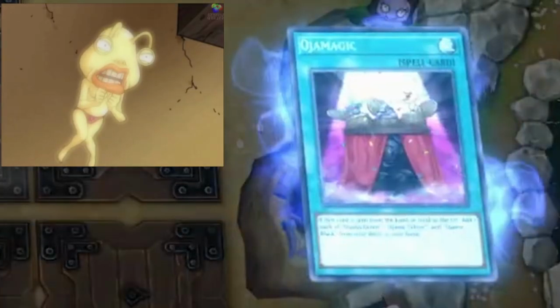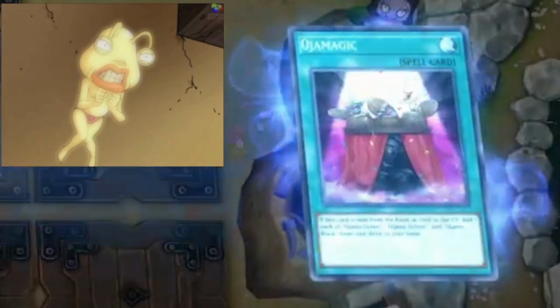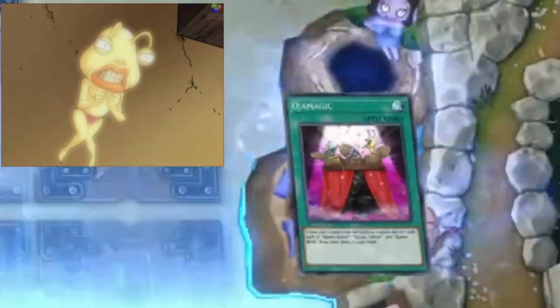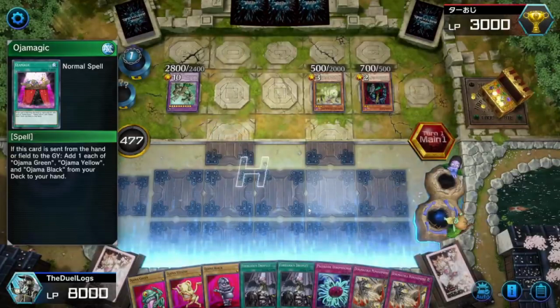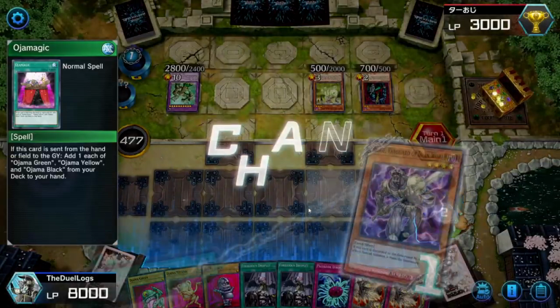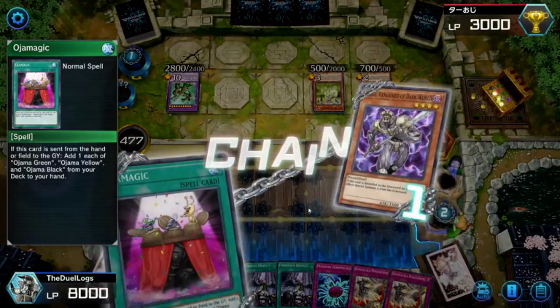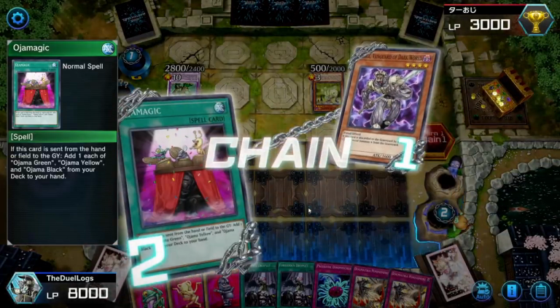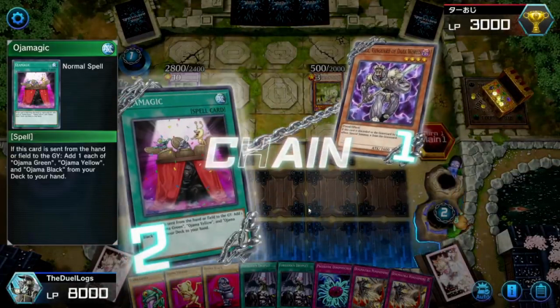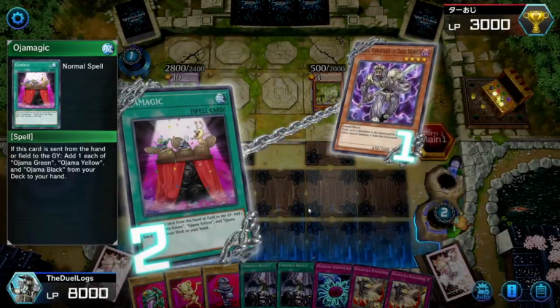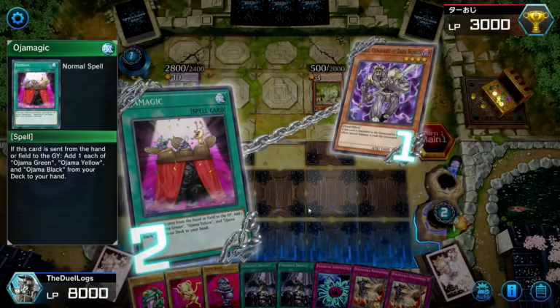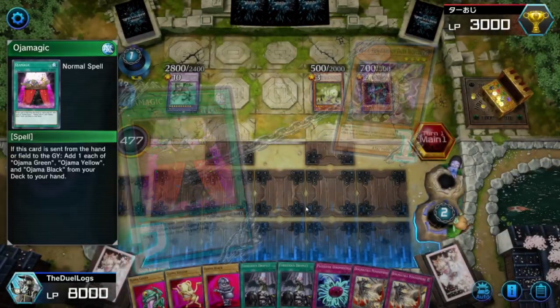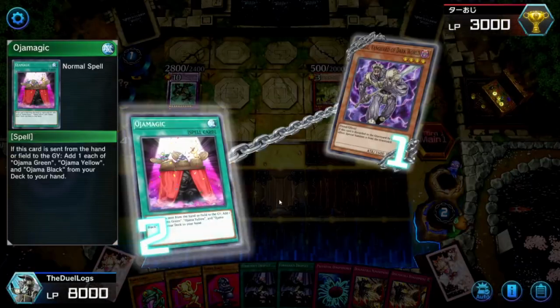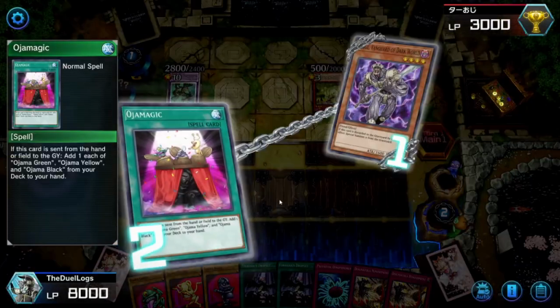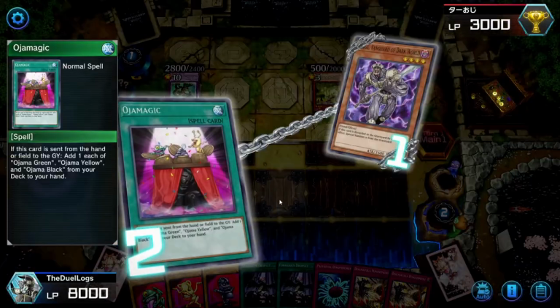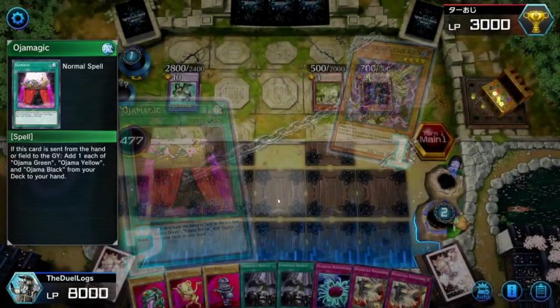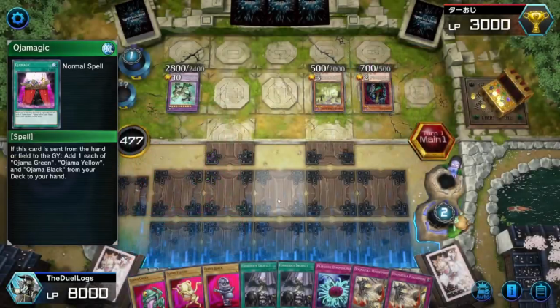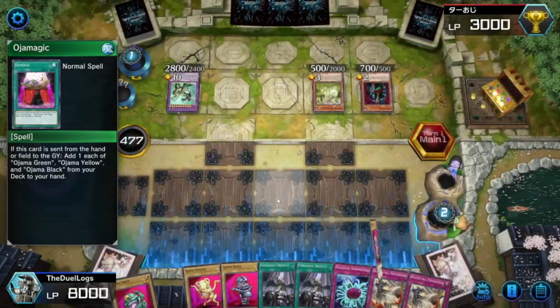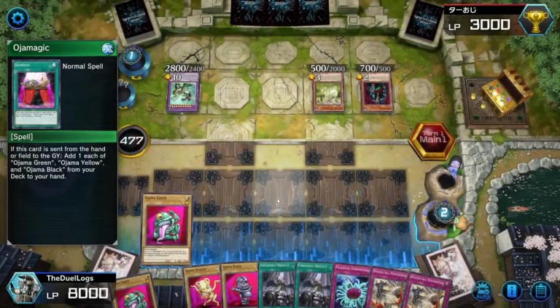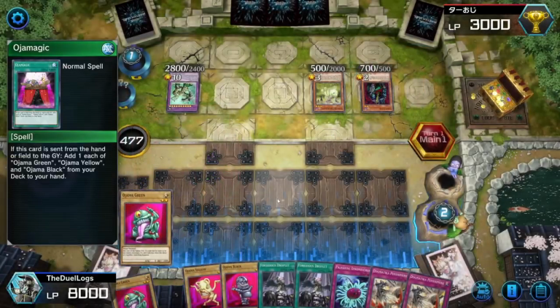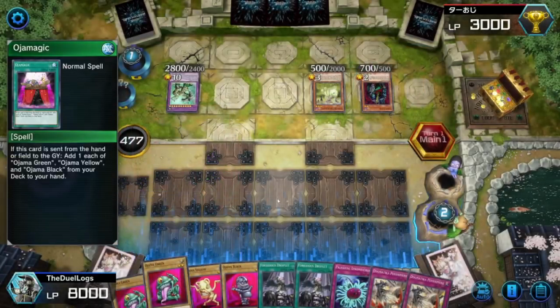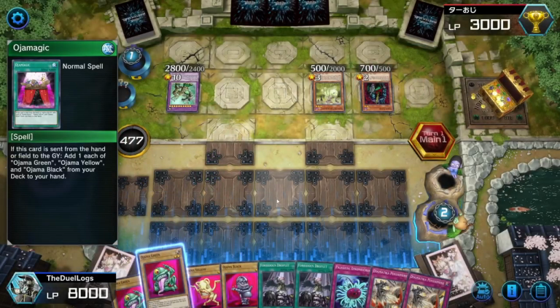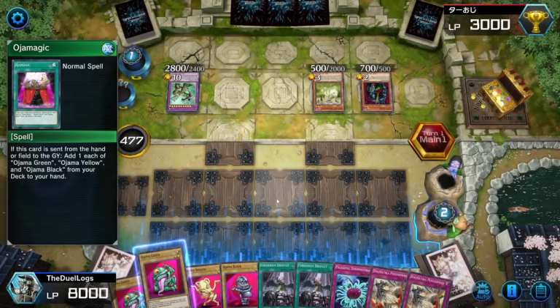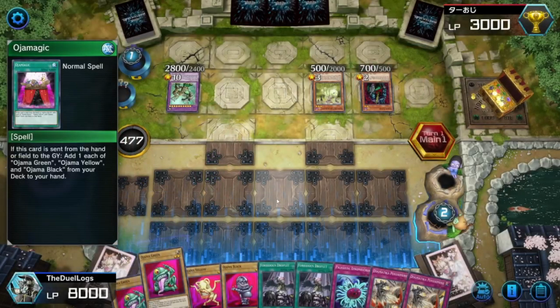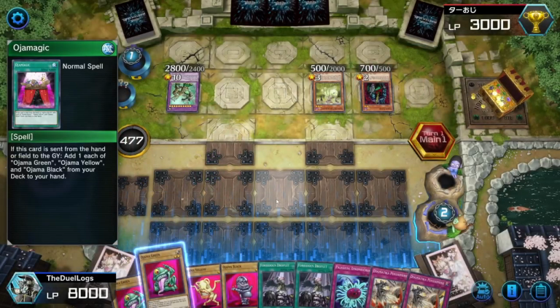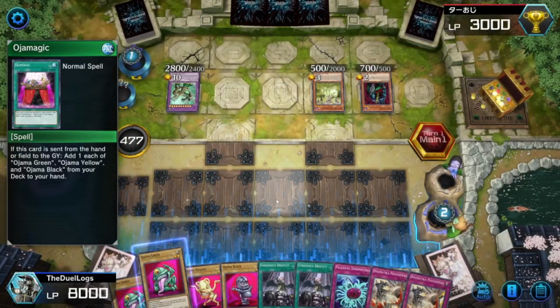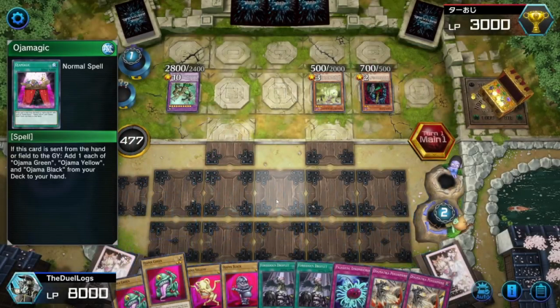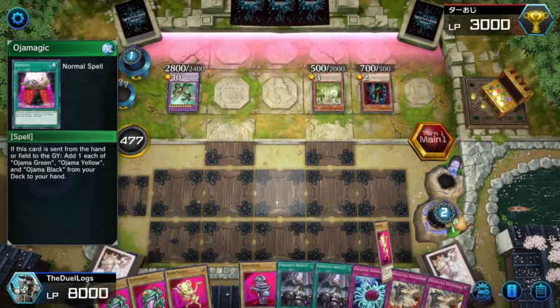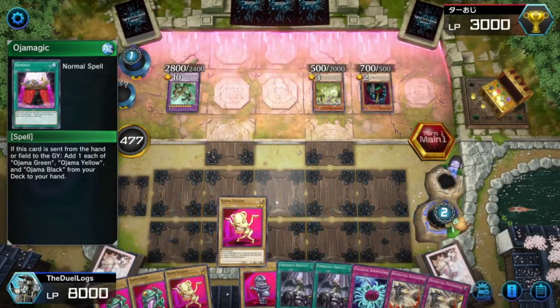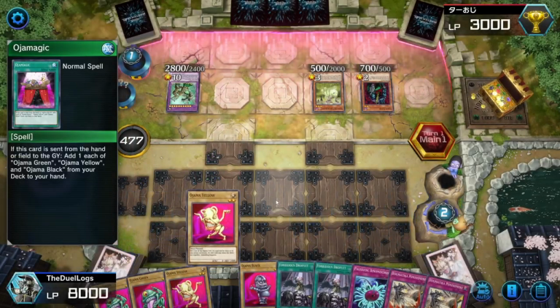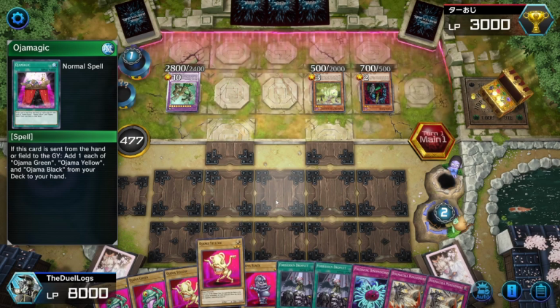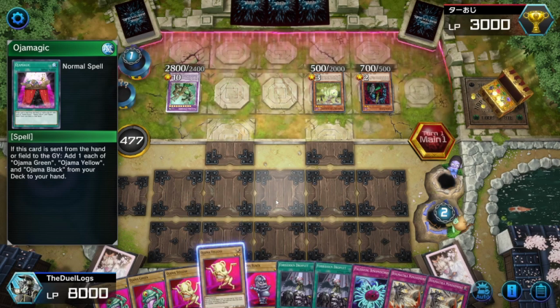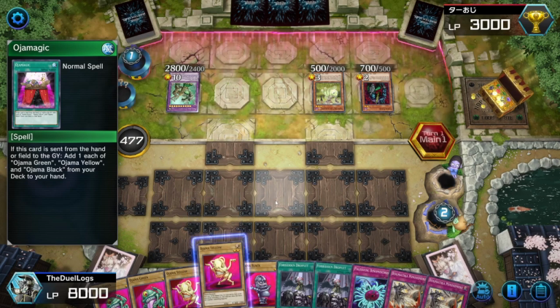I'm out-advantaging my opponent — drawing three during my opponent's turn is like activating a Maxx C almost.